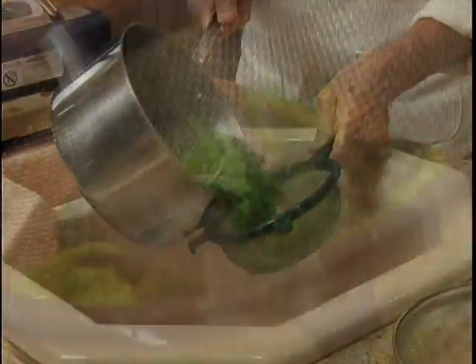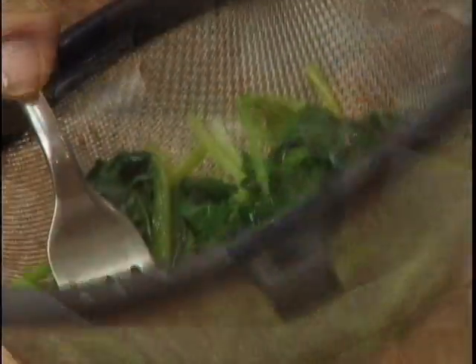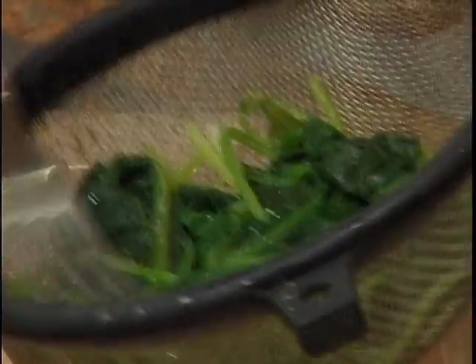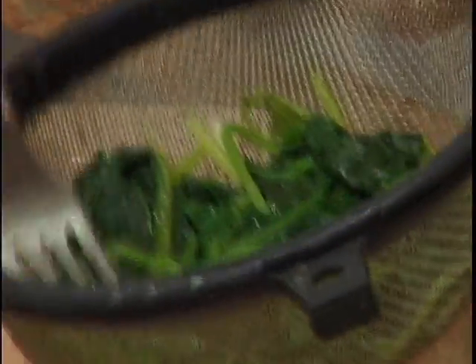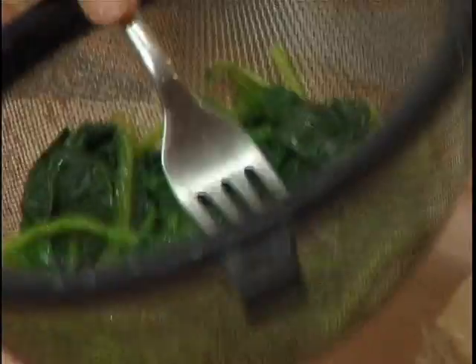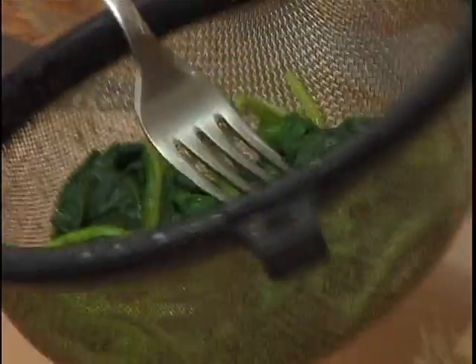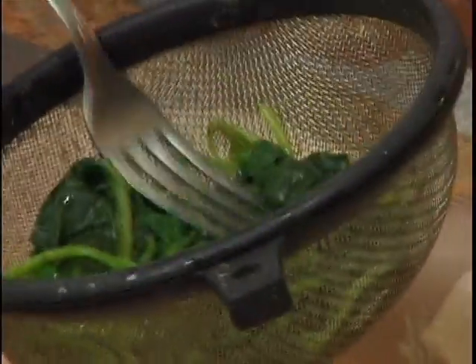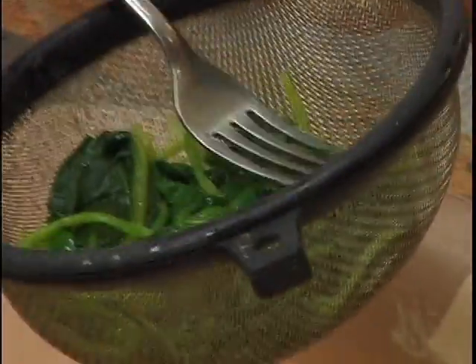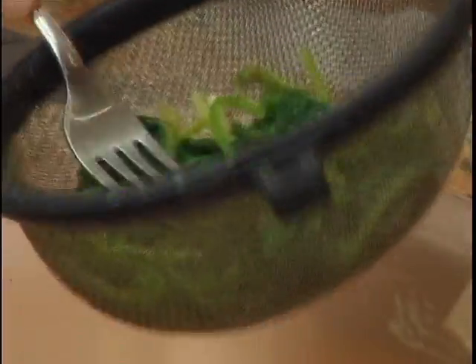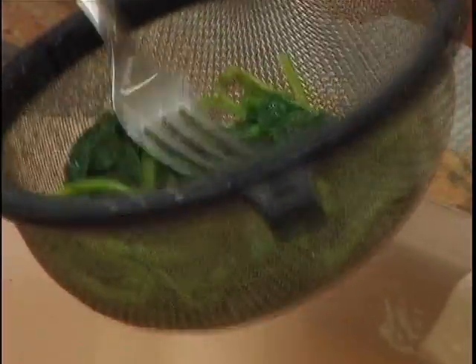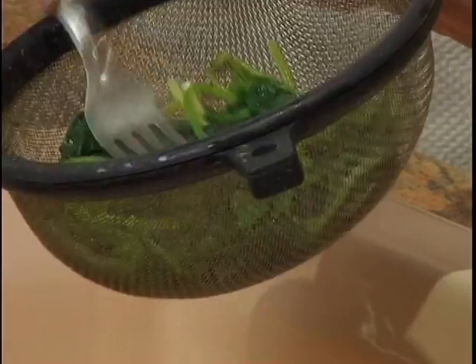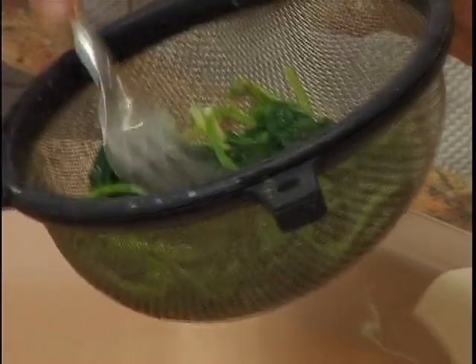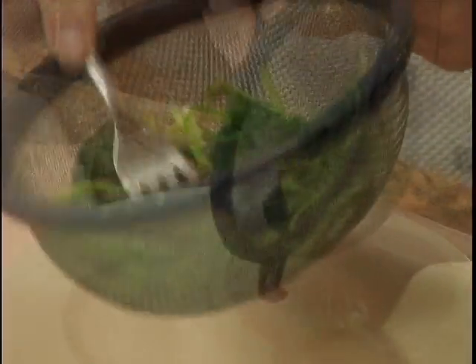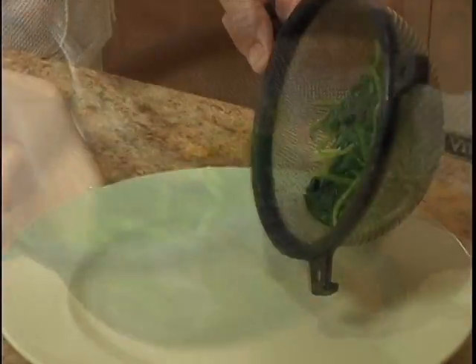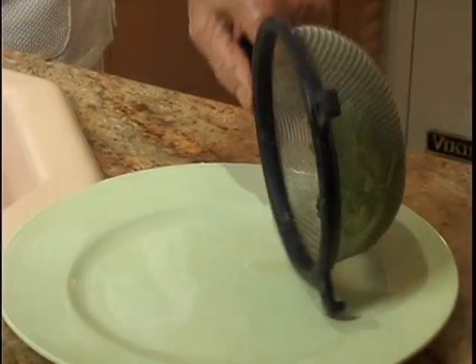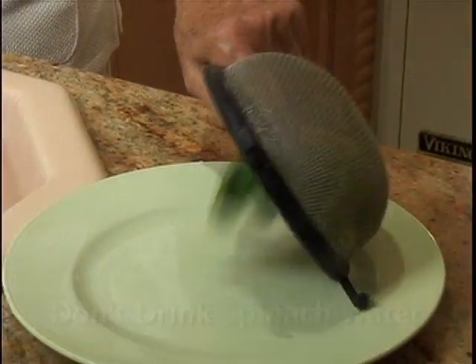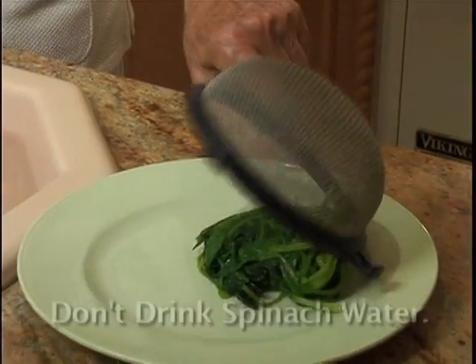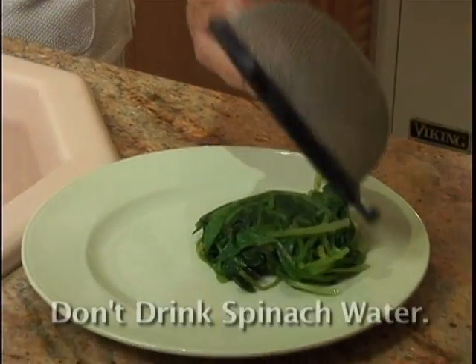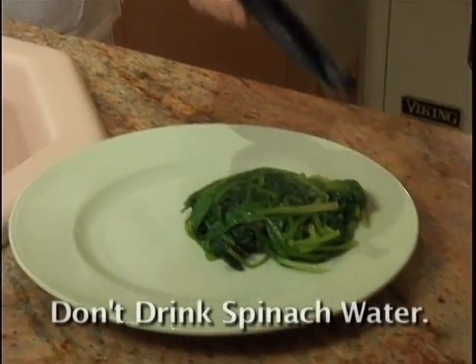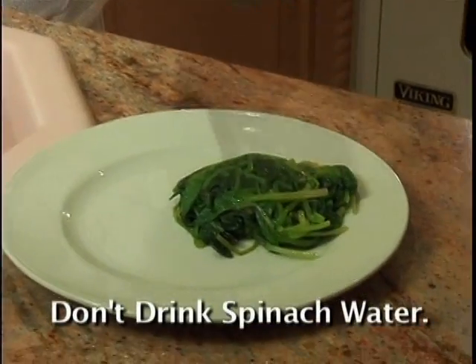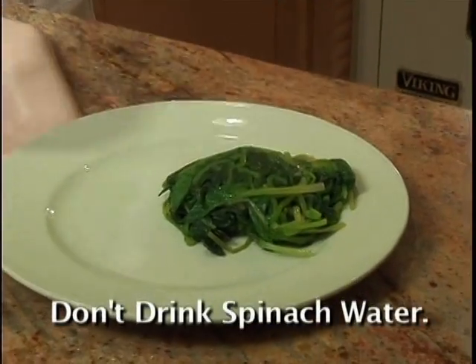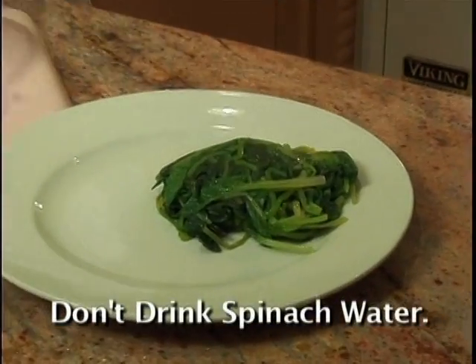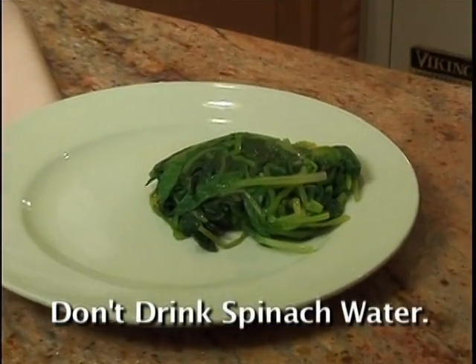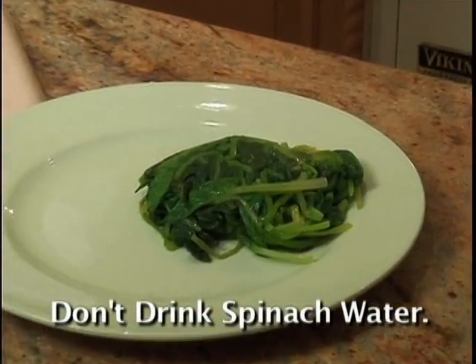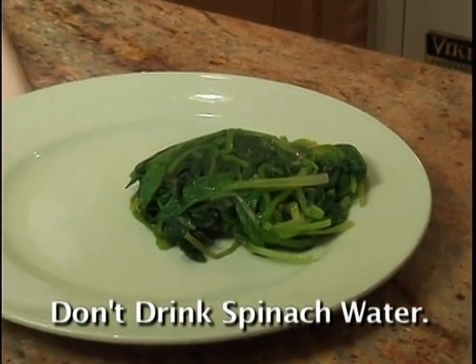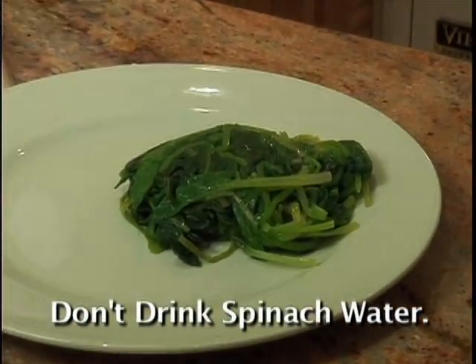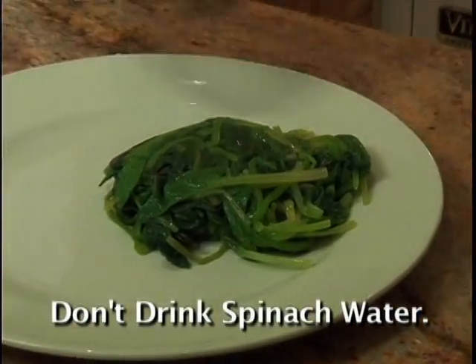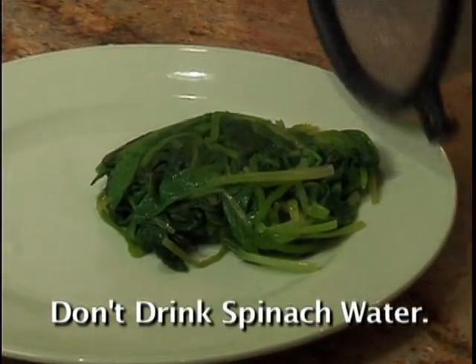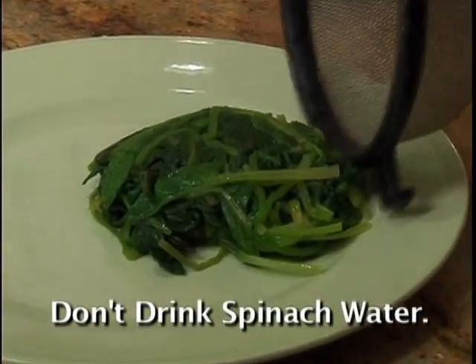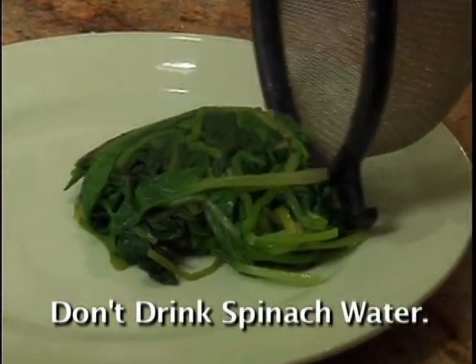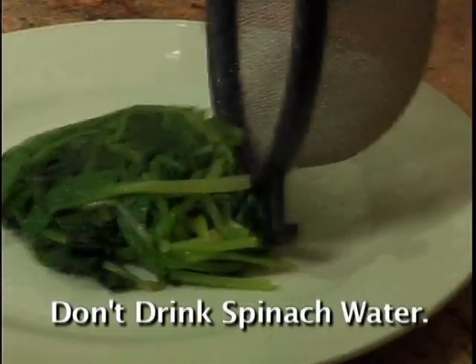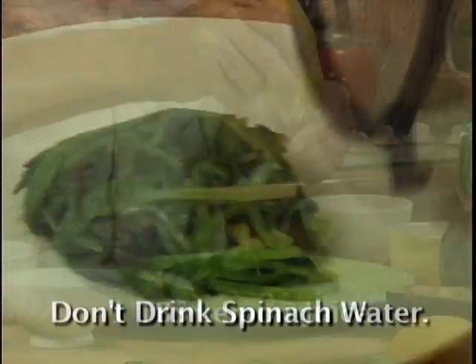Cook uncovered for one minute only. Now we're going to put them in a strainer. Squeeze the water so they don't dilute our dressing. Don't drink that water because it has a lot of oxalic acid. Don't save it, just dump it.